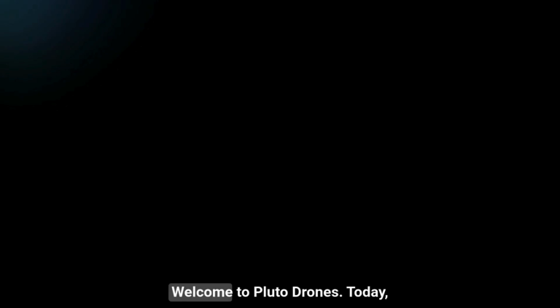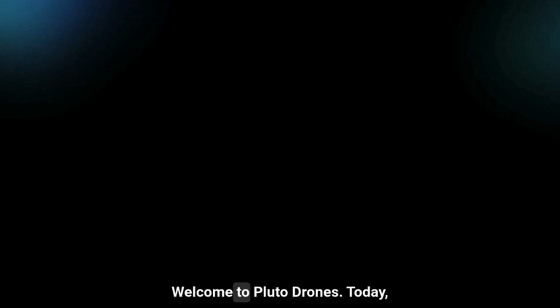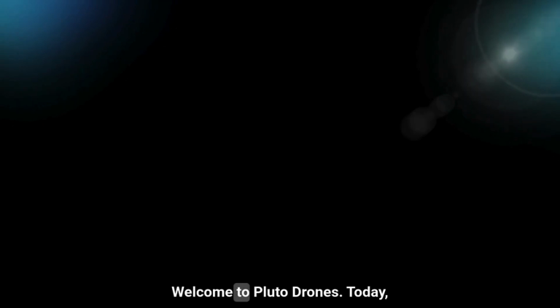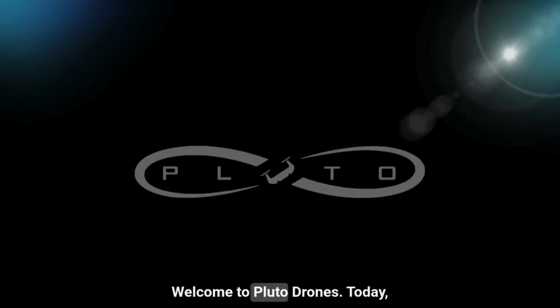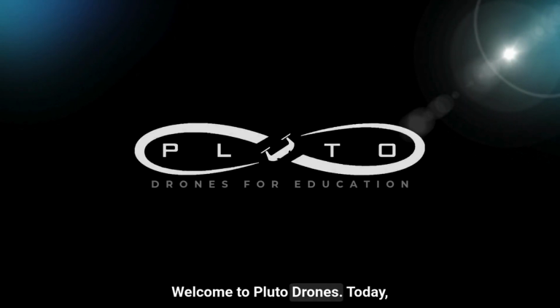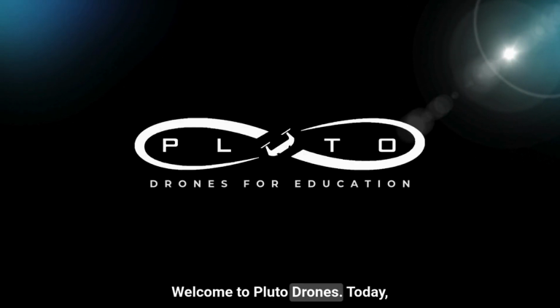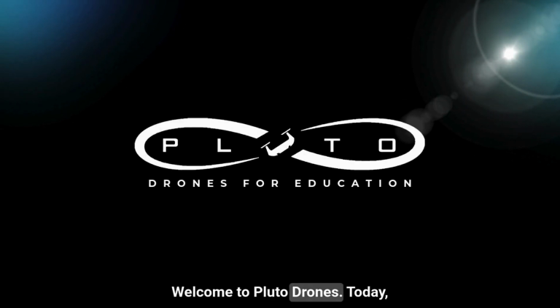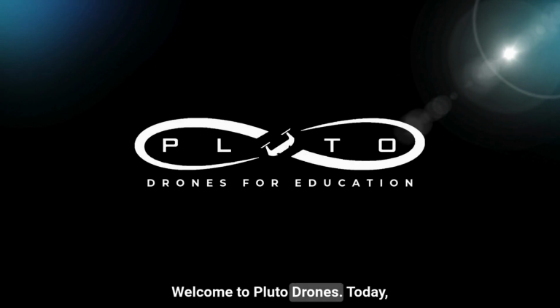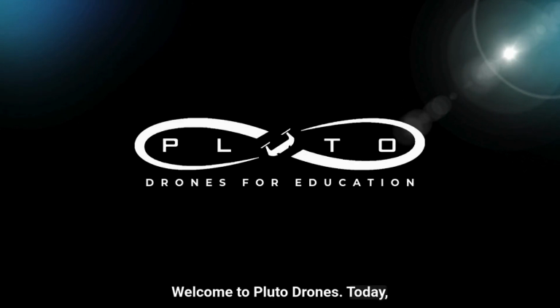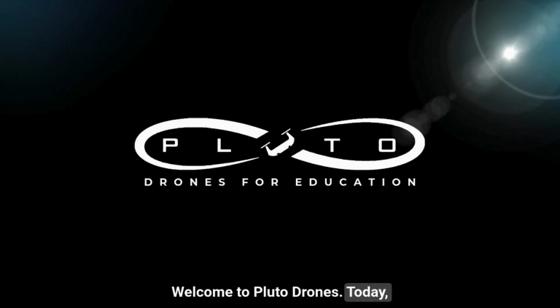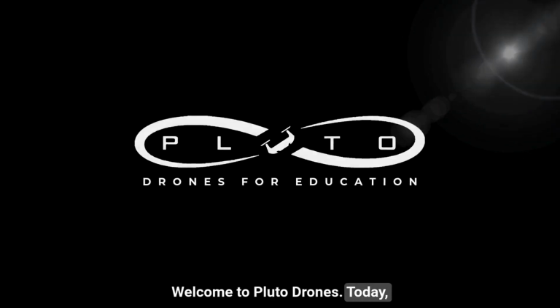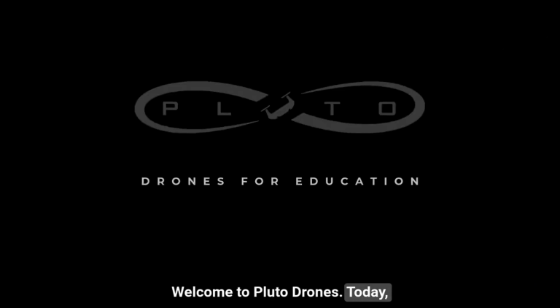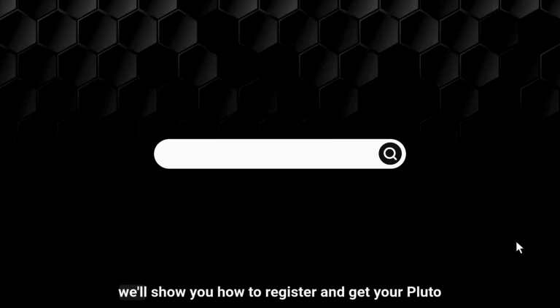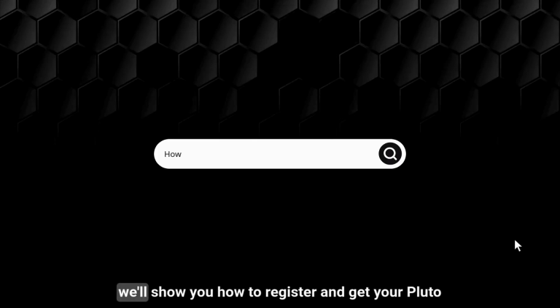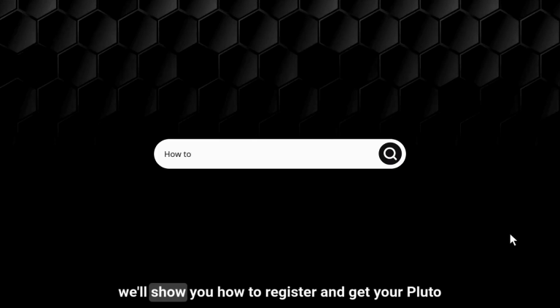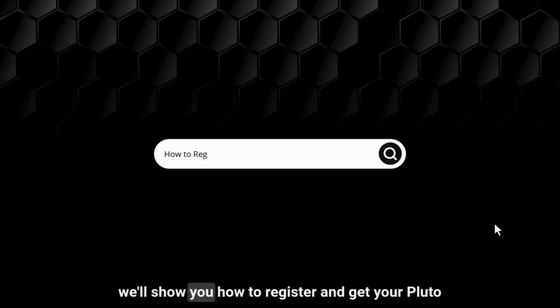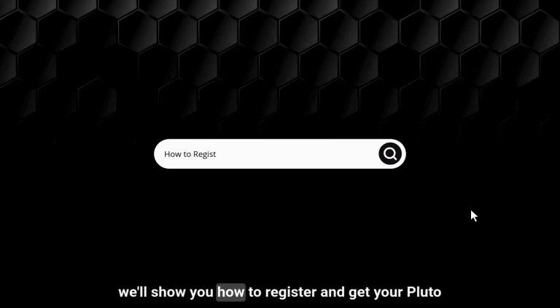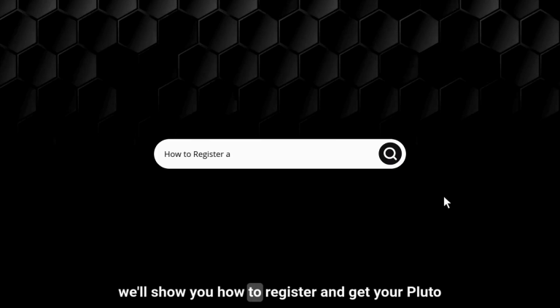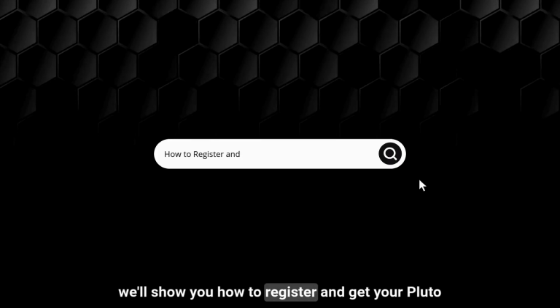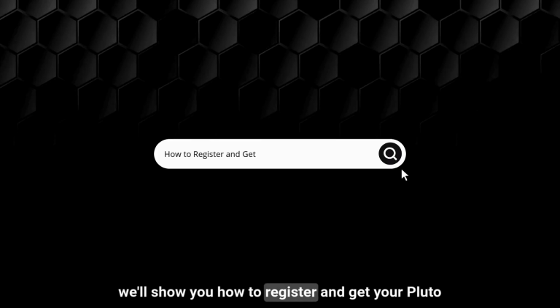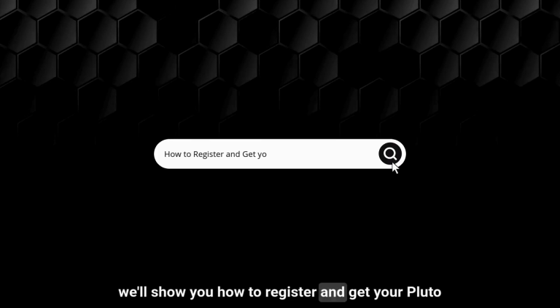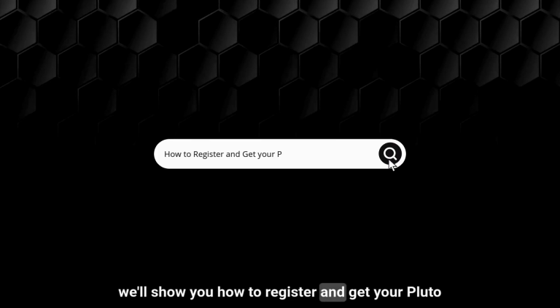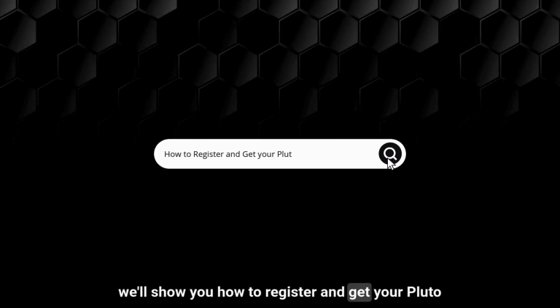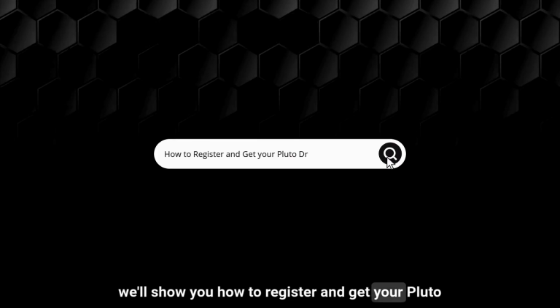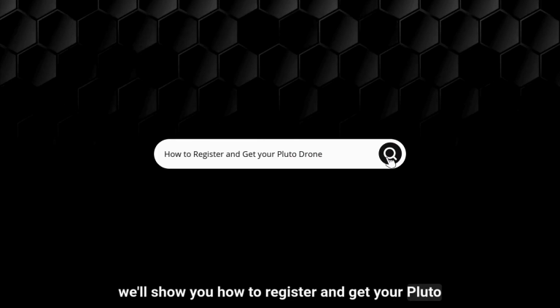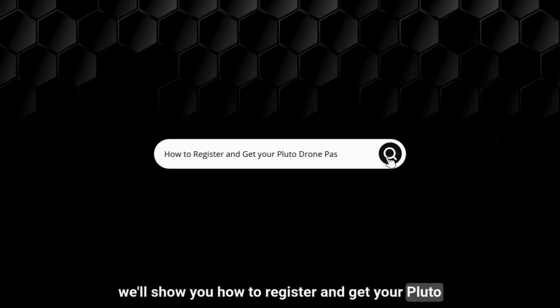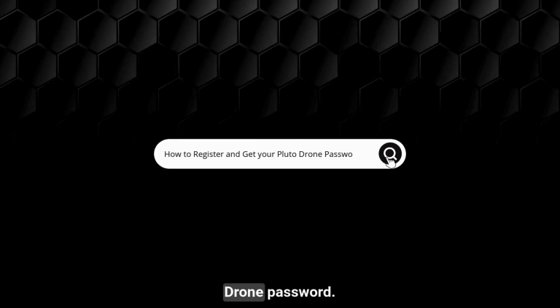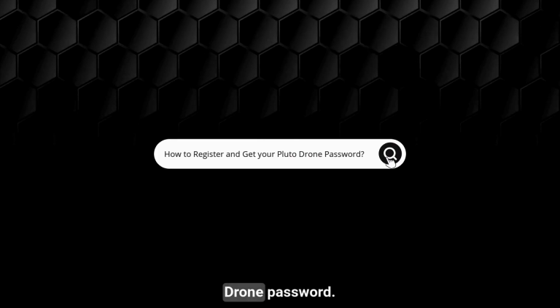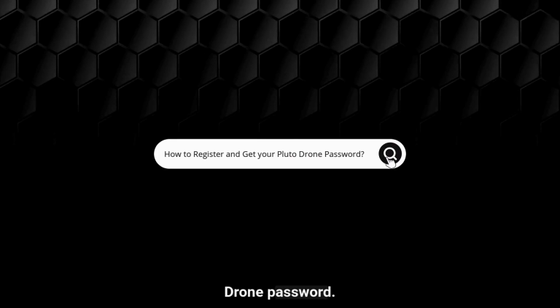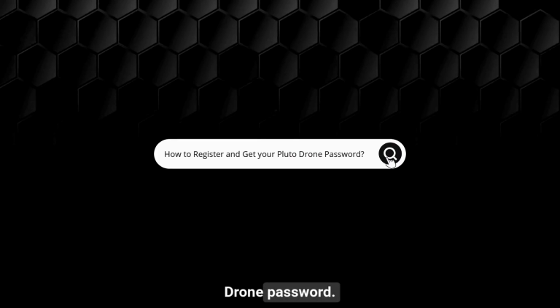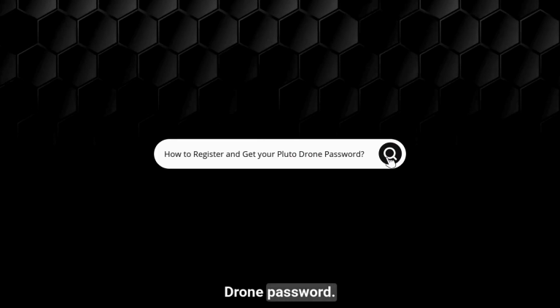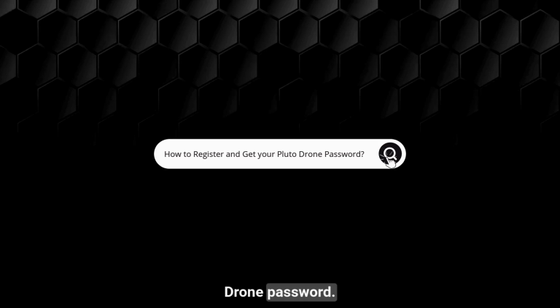Welcome to Pluto Drones. Today we'll show you how to register and get your Pluto Drone password.